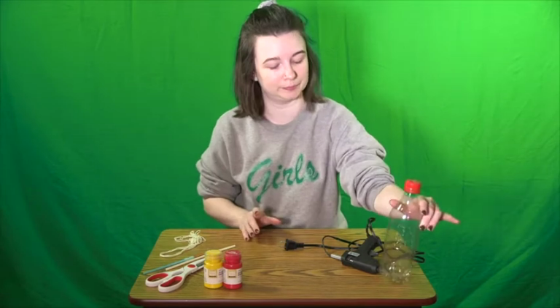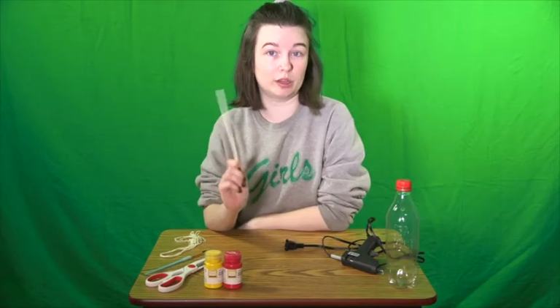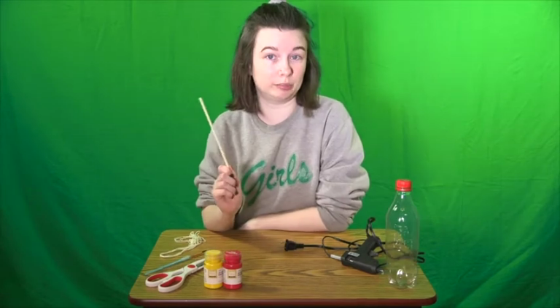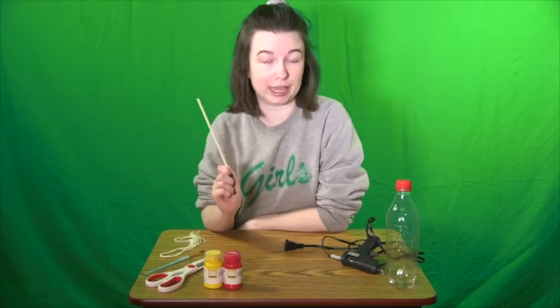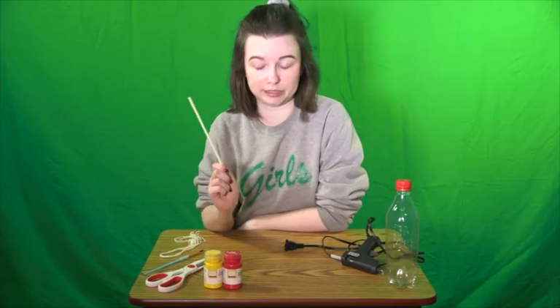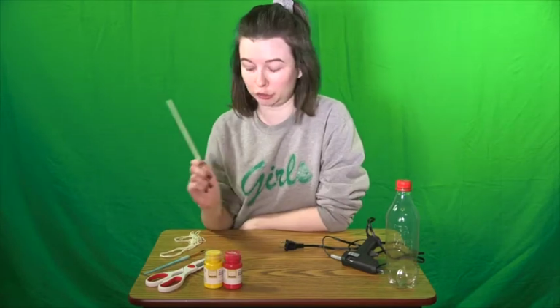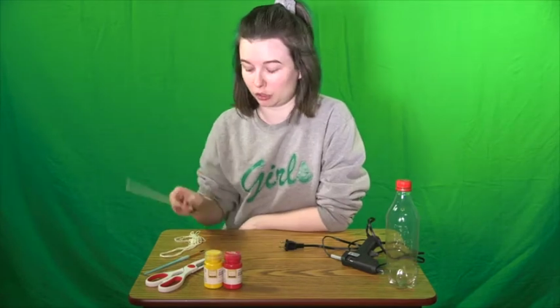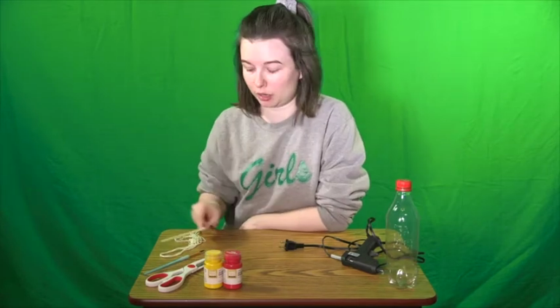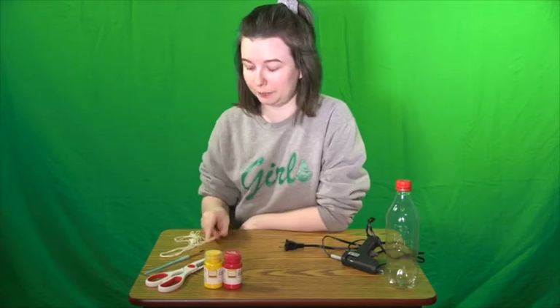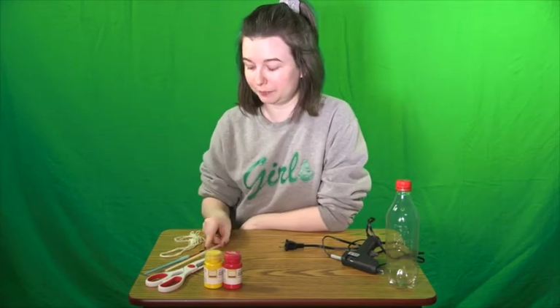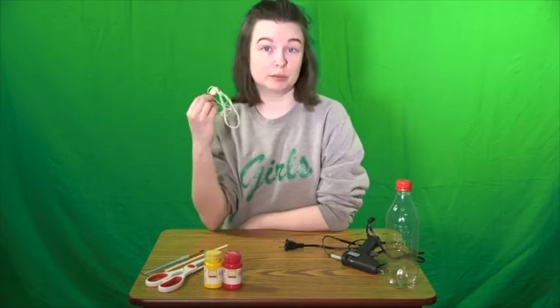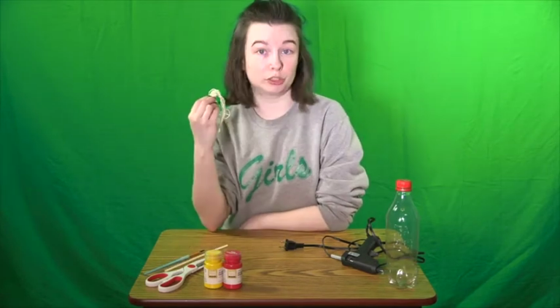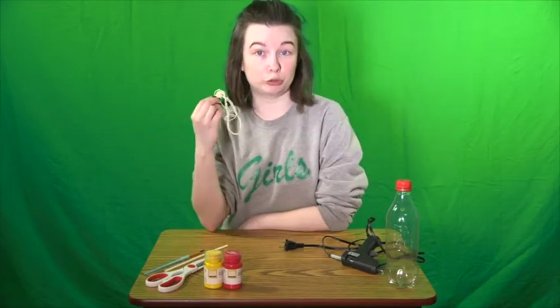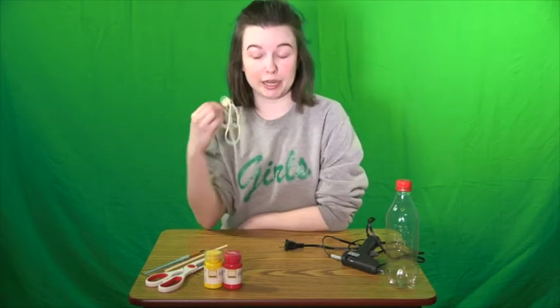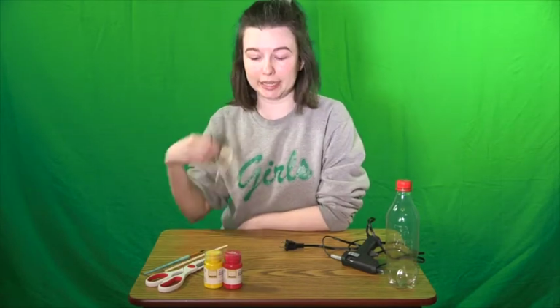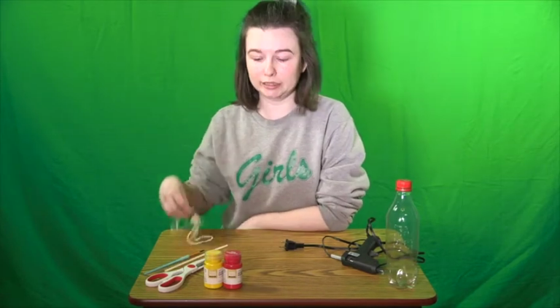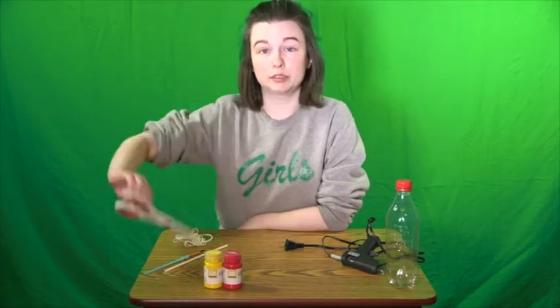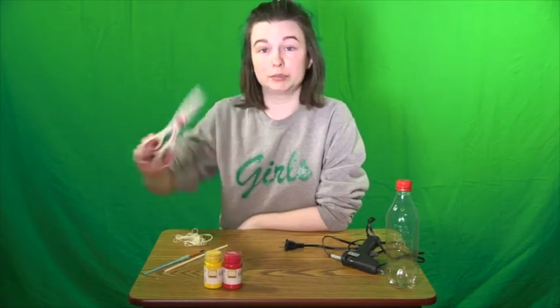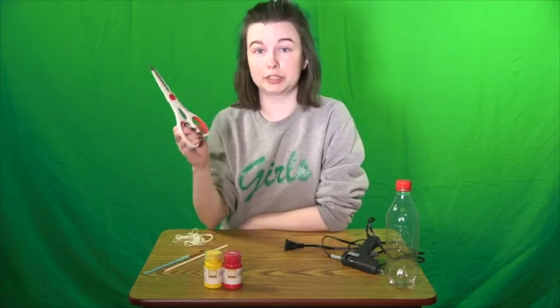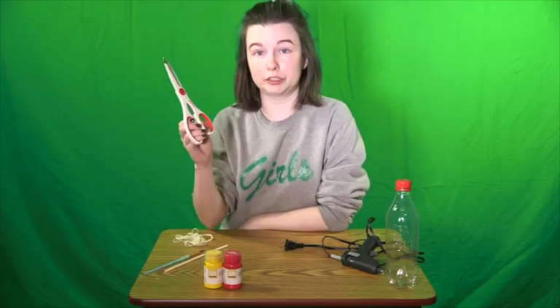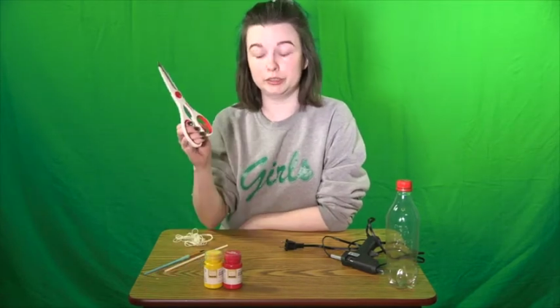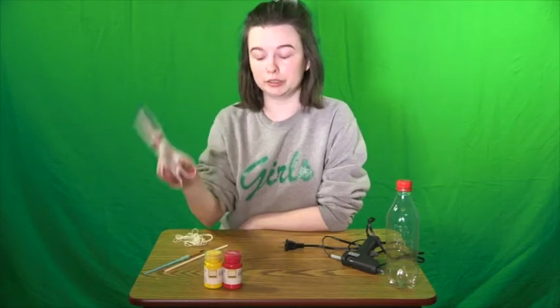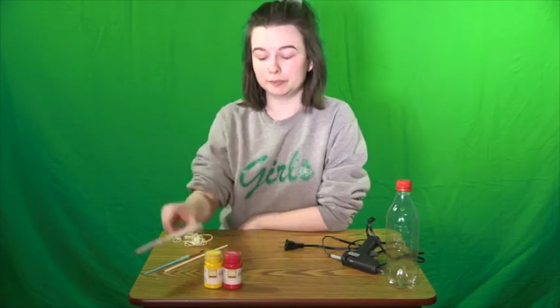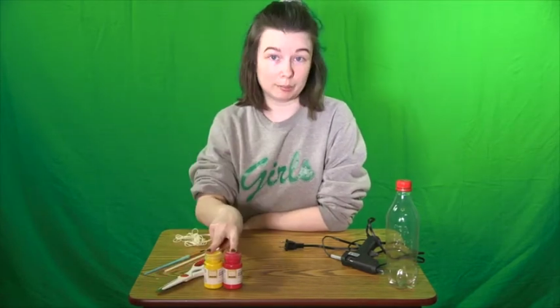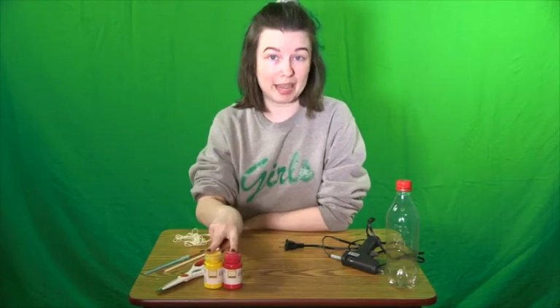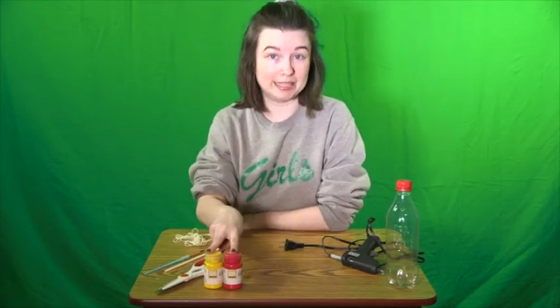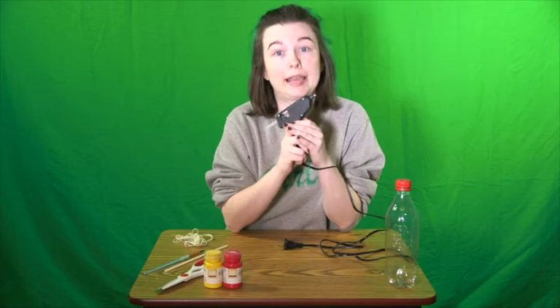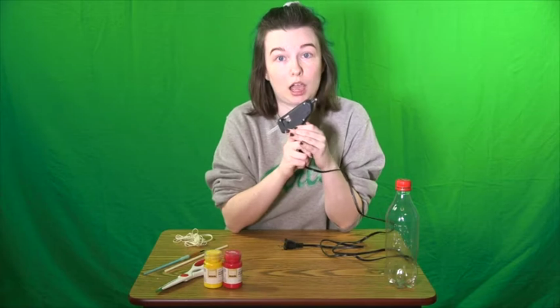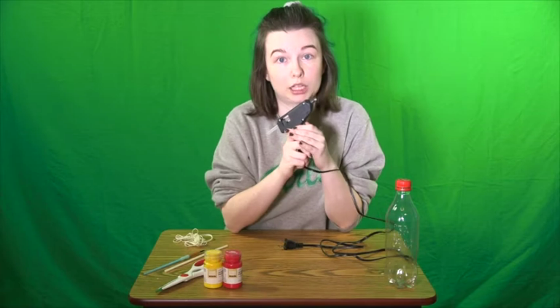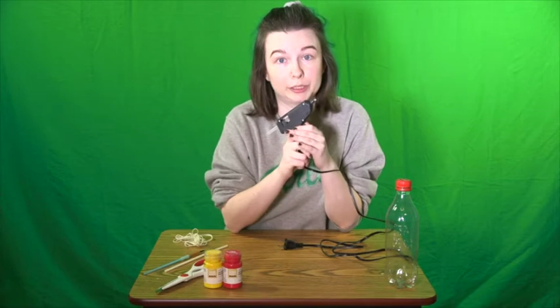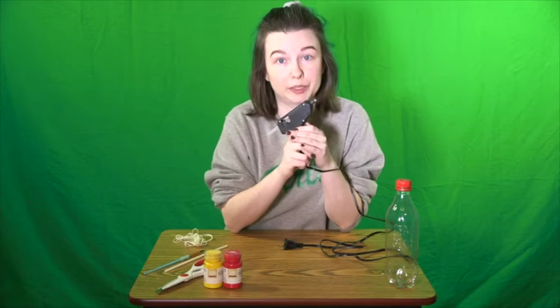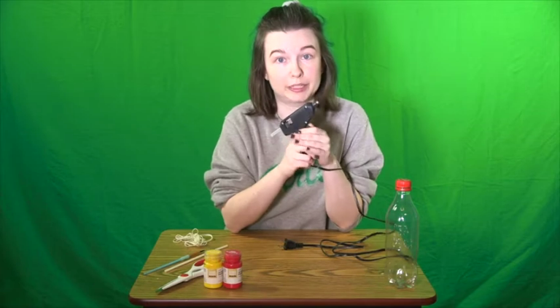One plastic straw, some string, some scissors, some paint, and a hot glue gun.